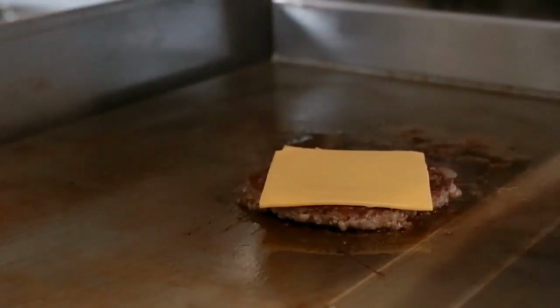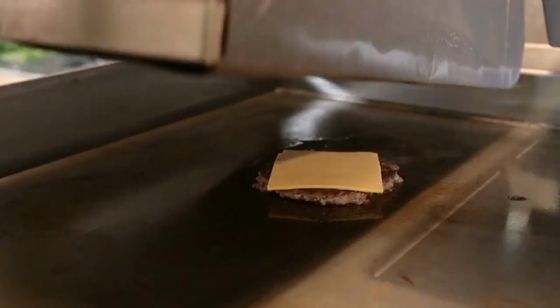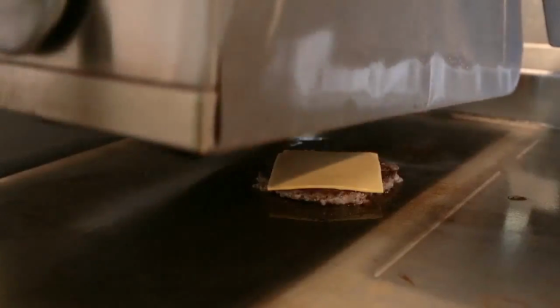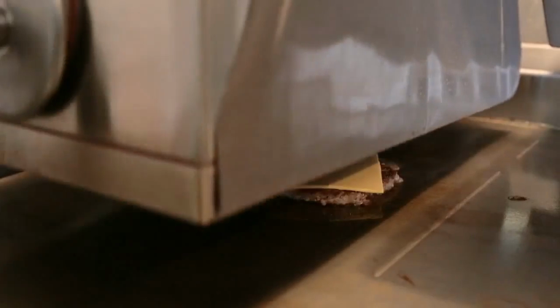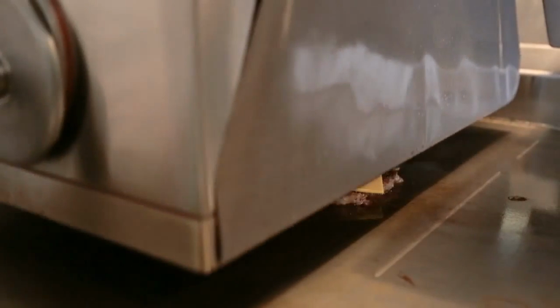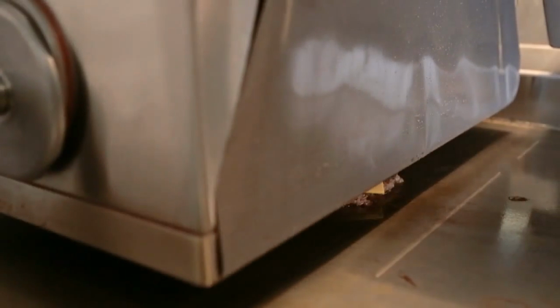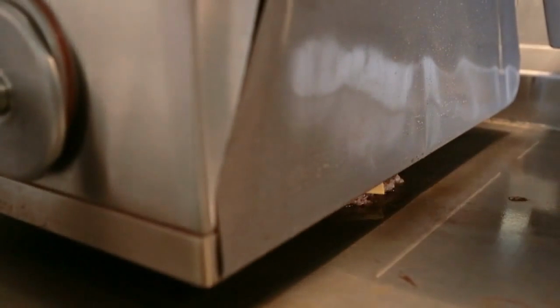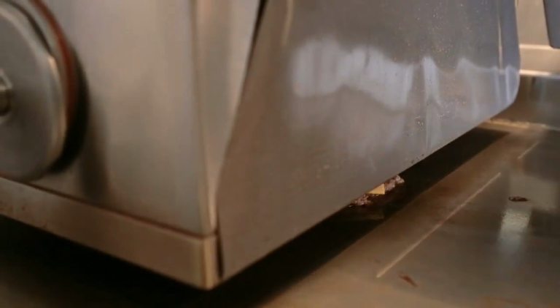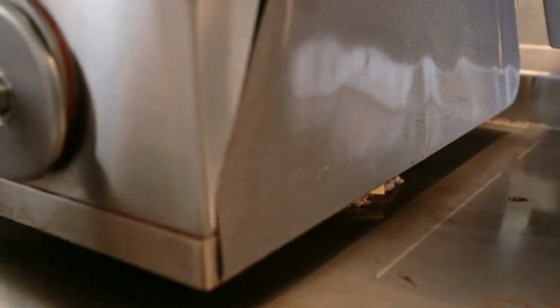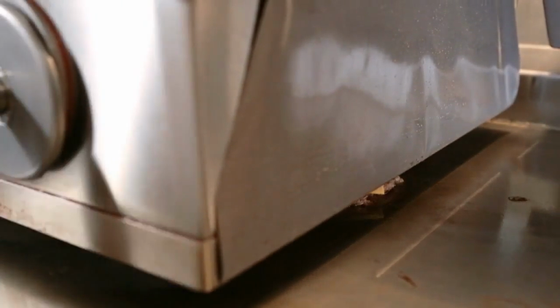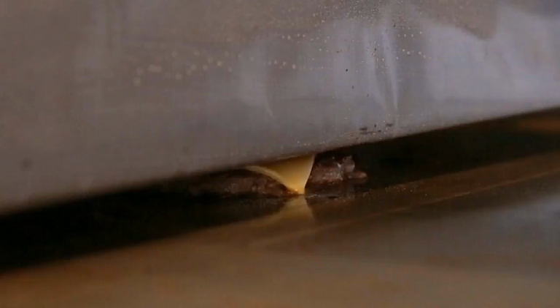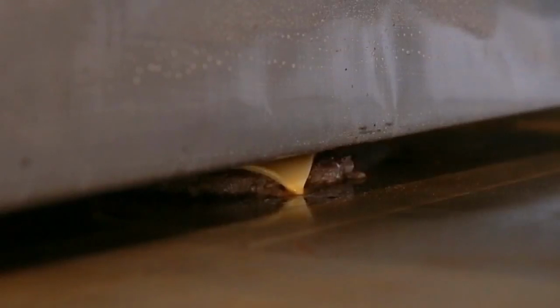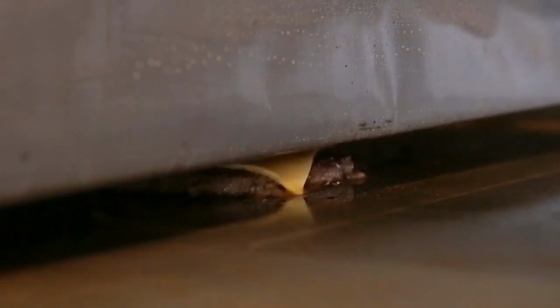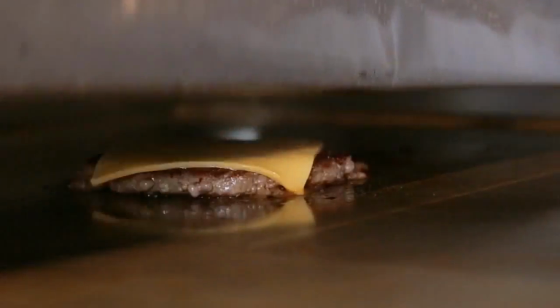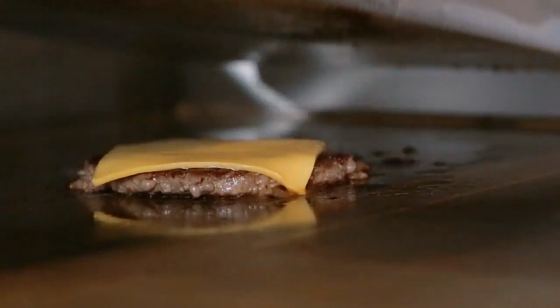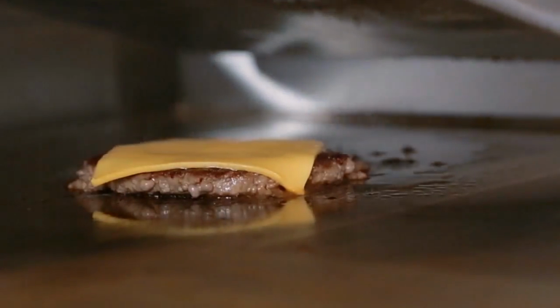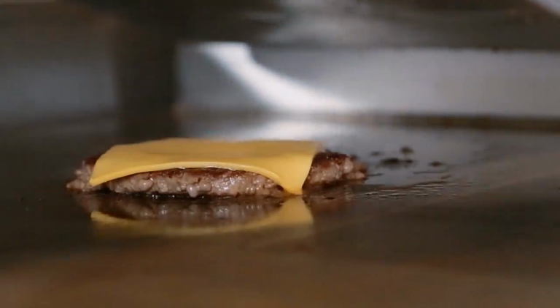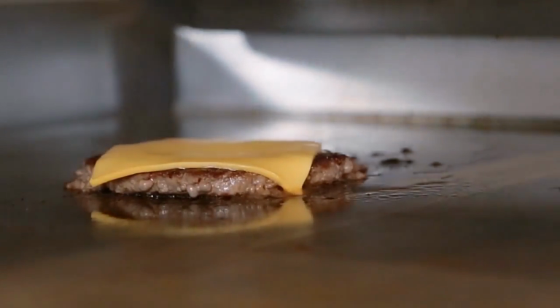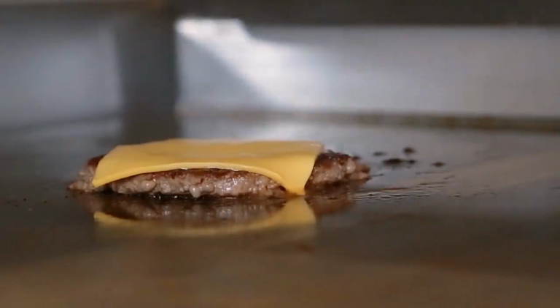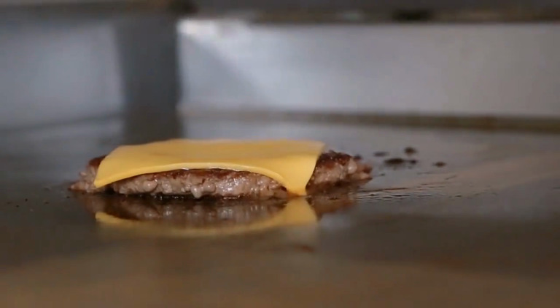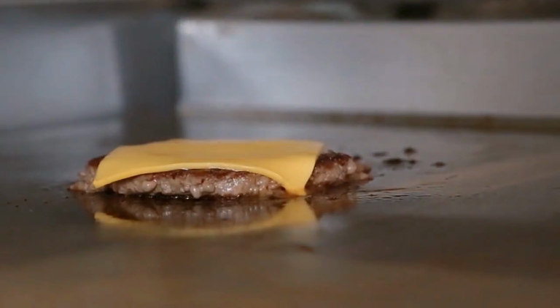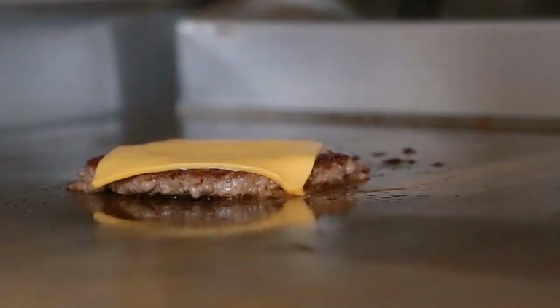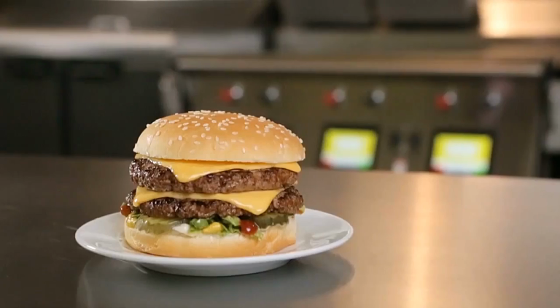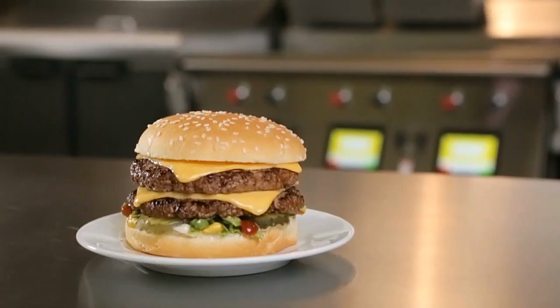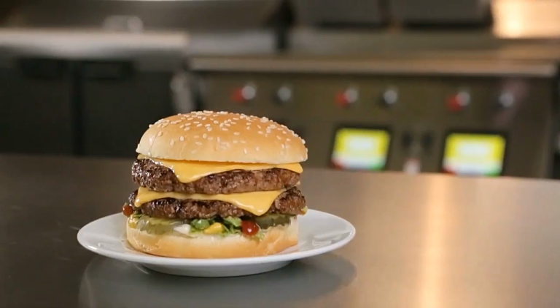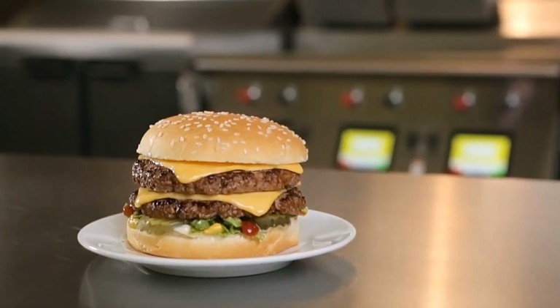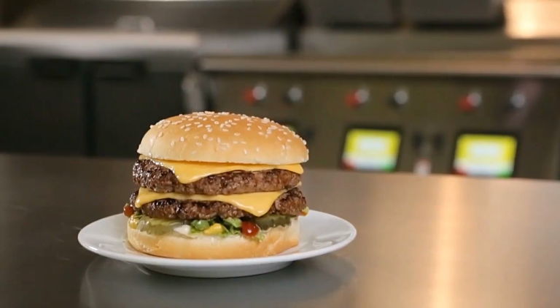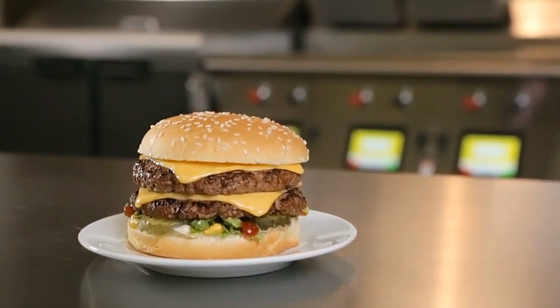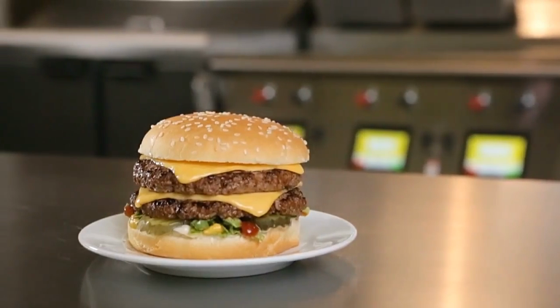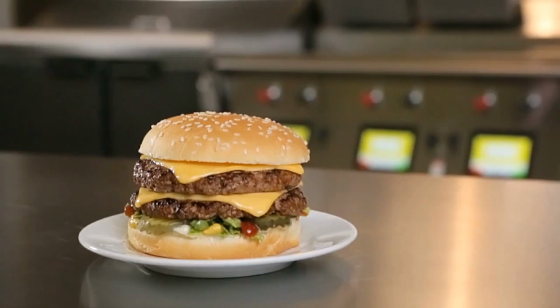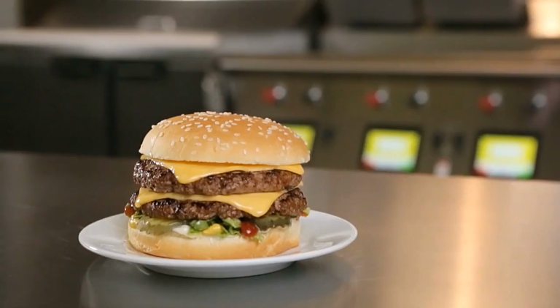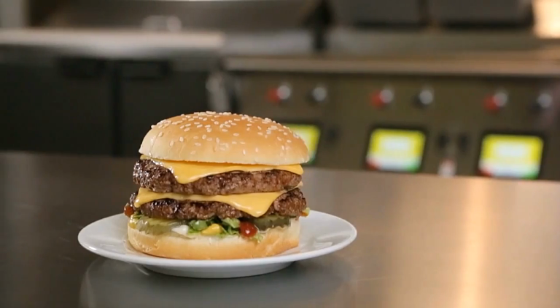Food is perfectly prepared. Quickly, consistently, deliciously, every time.